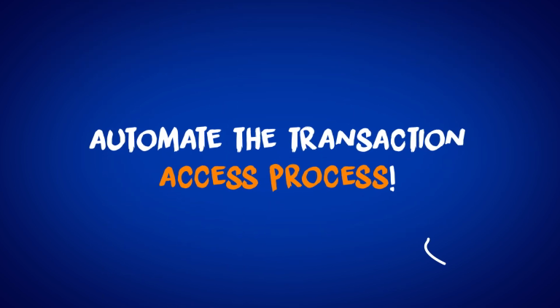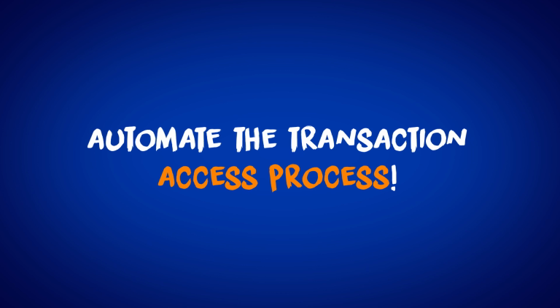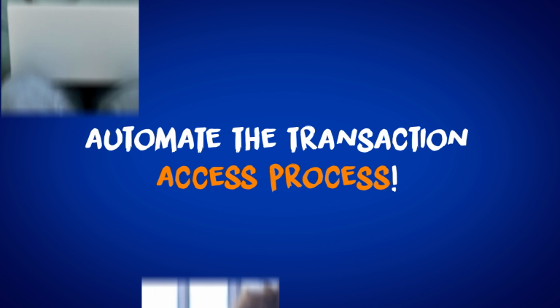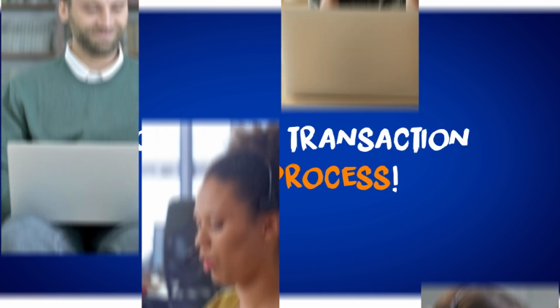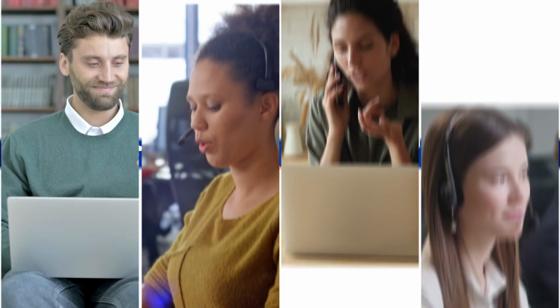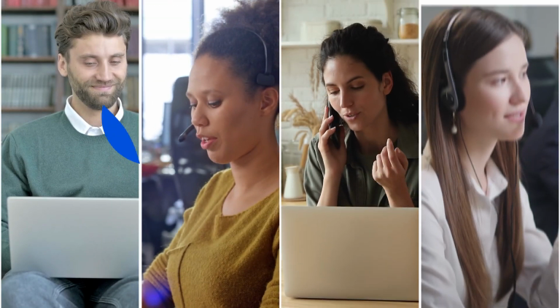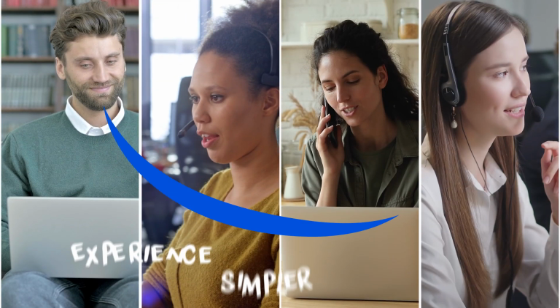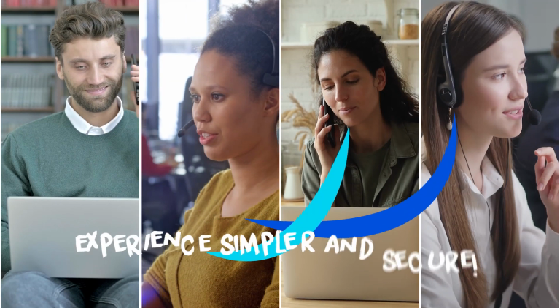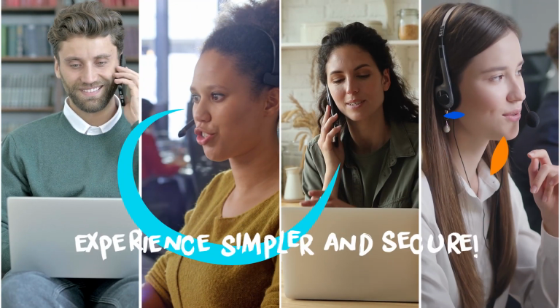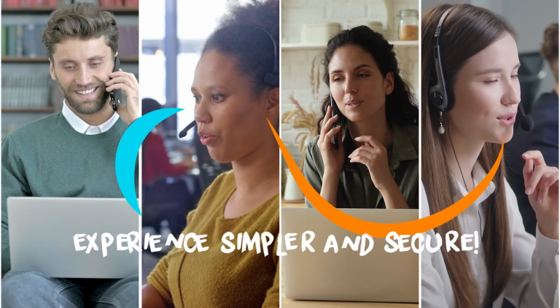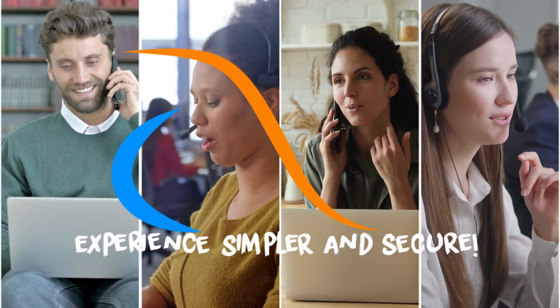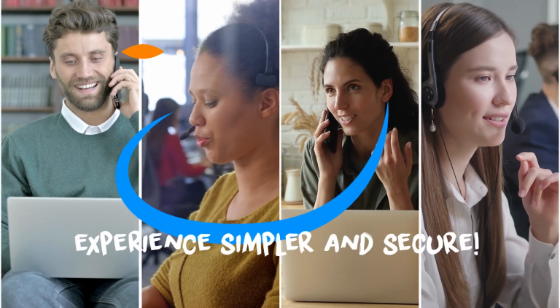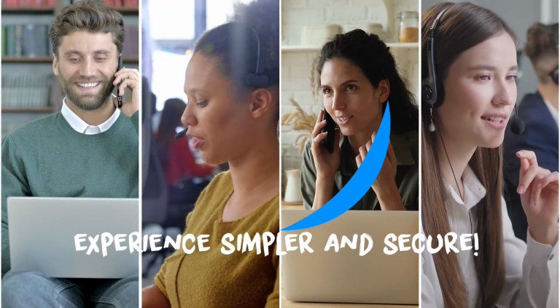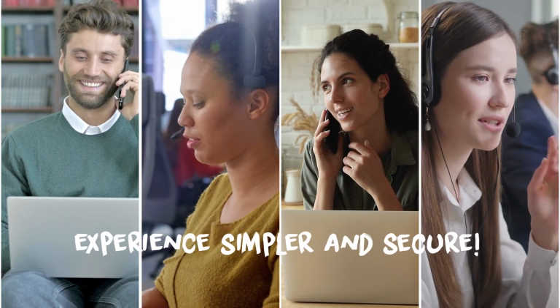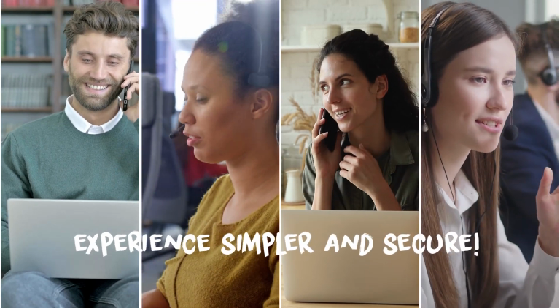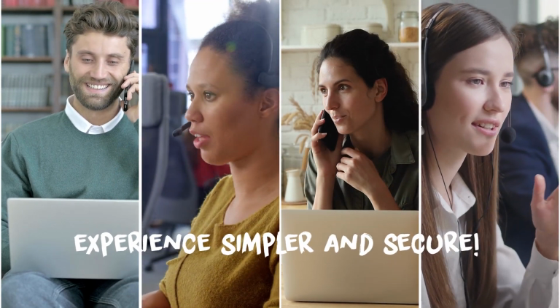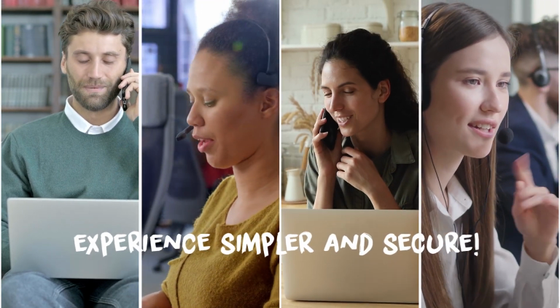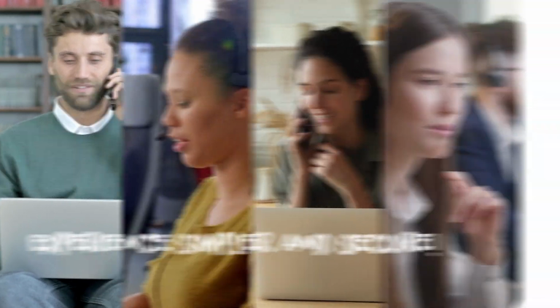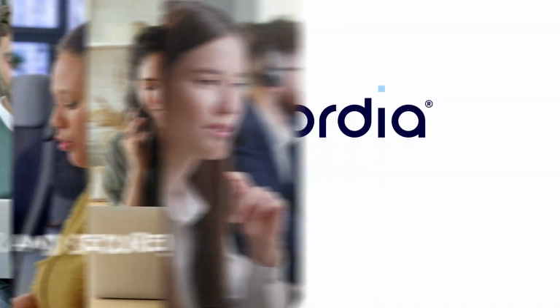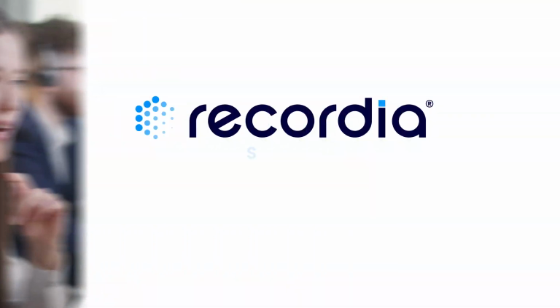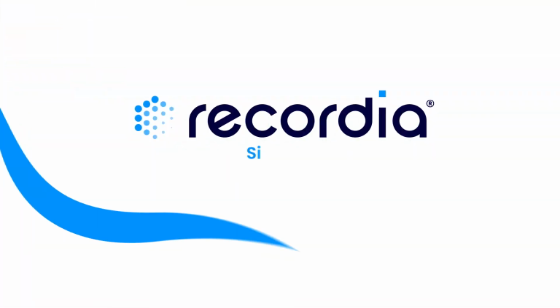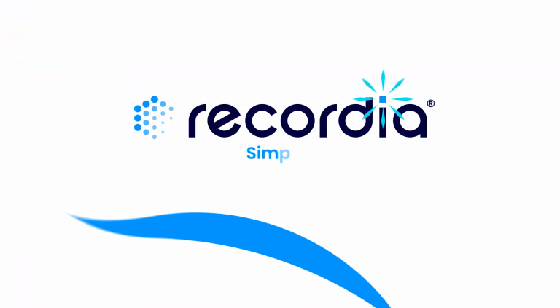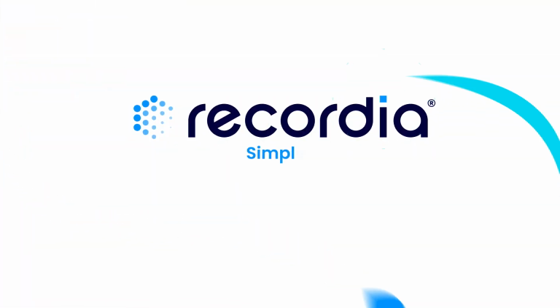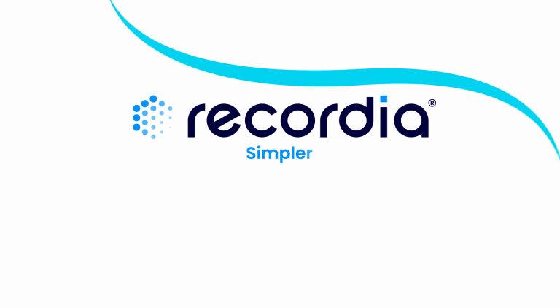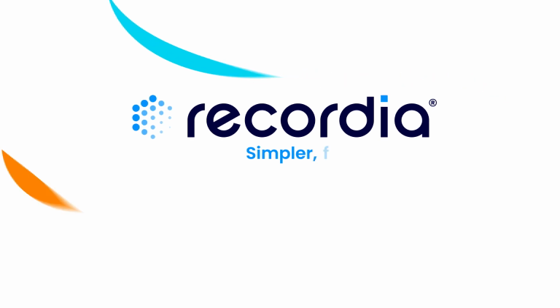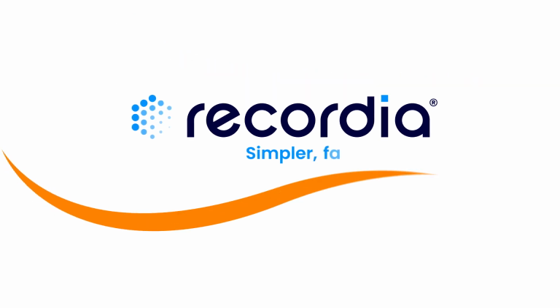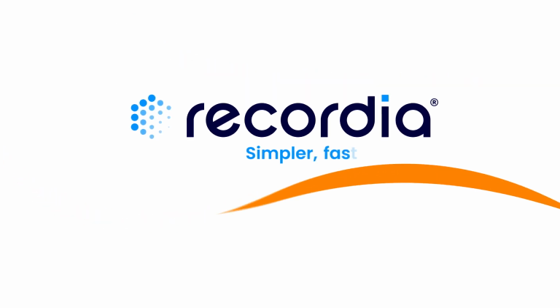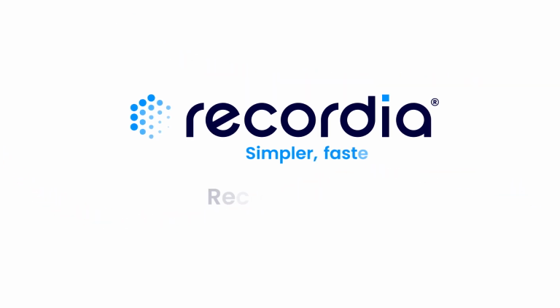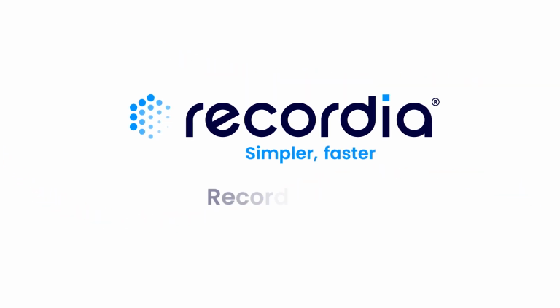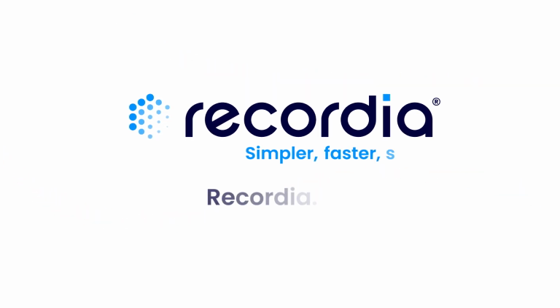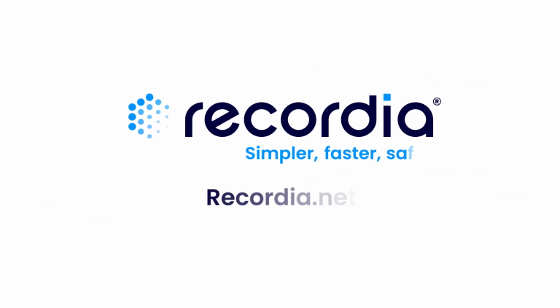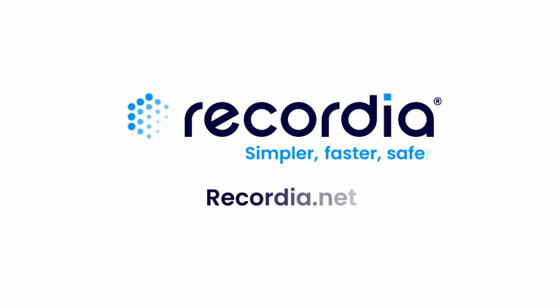Make the customer experience simpler and more secure today. Recordia. Simpler. Faster. Safer.